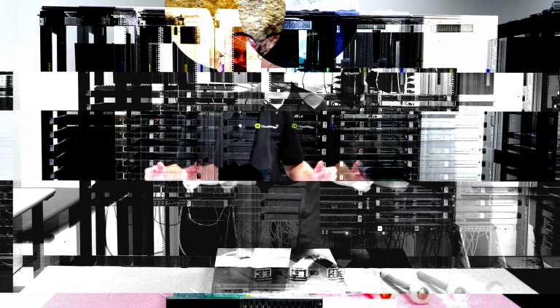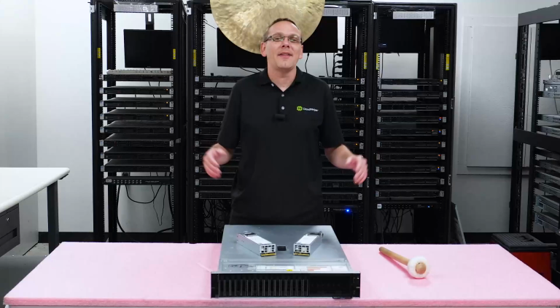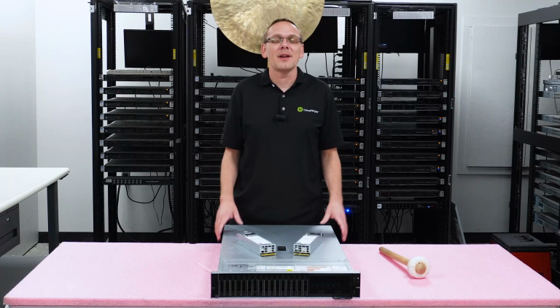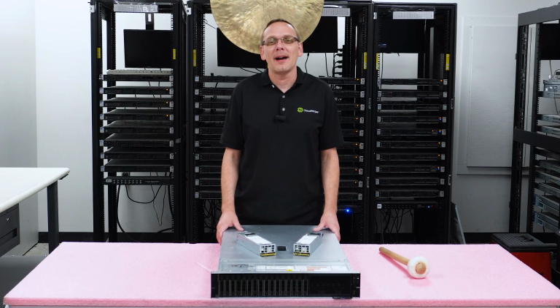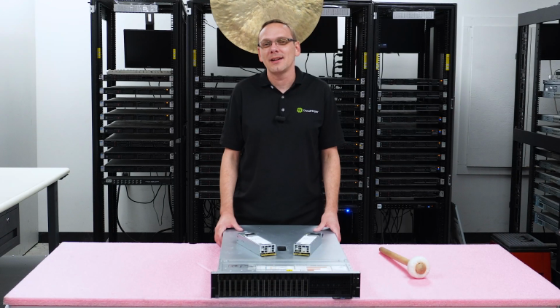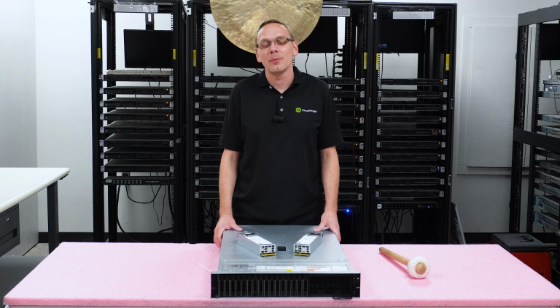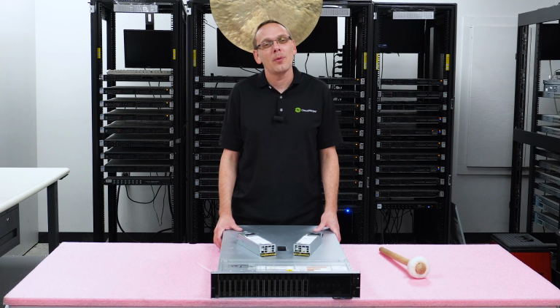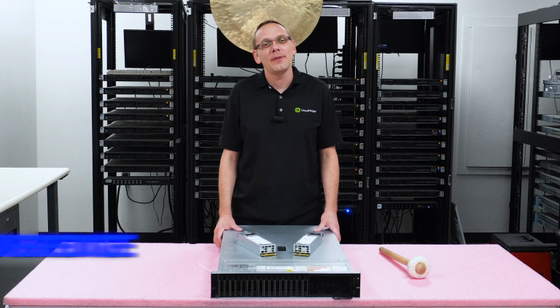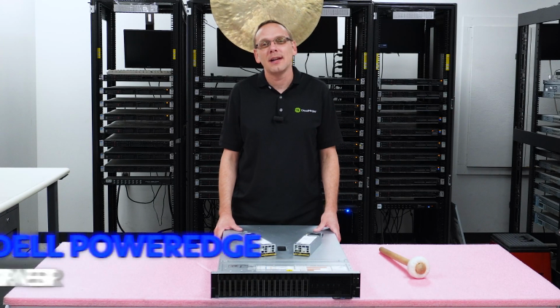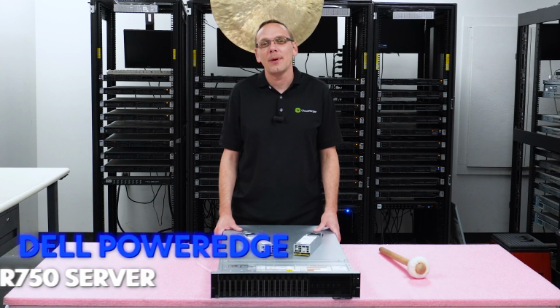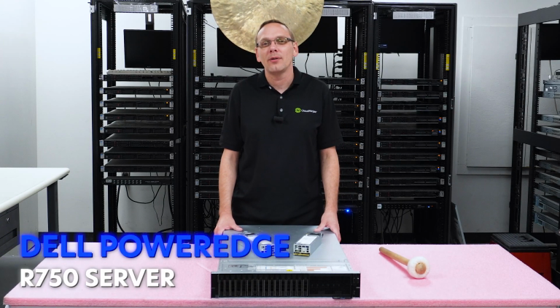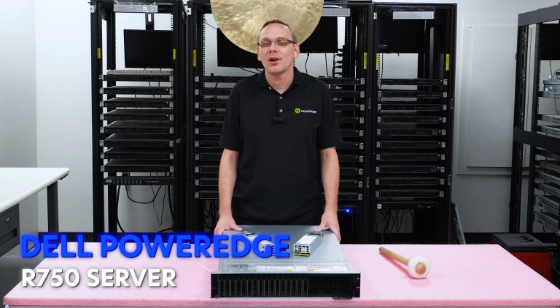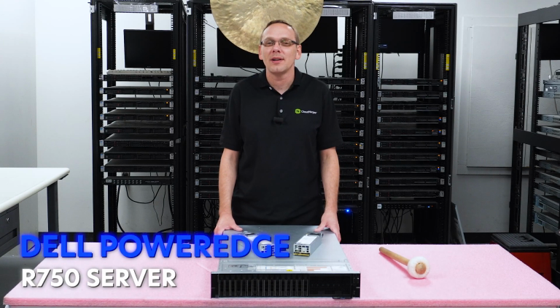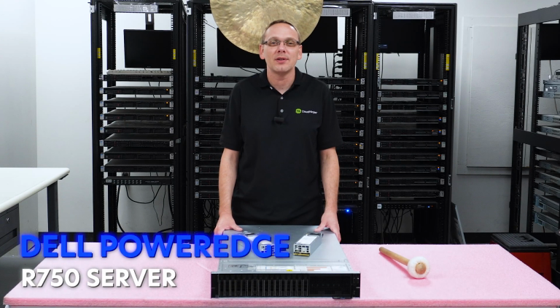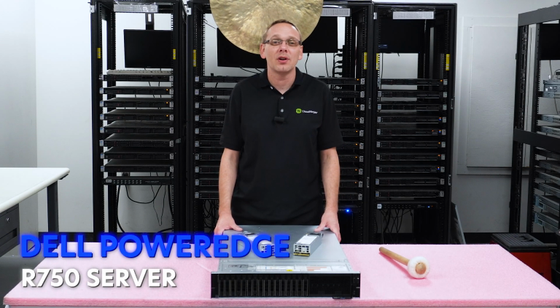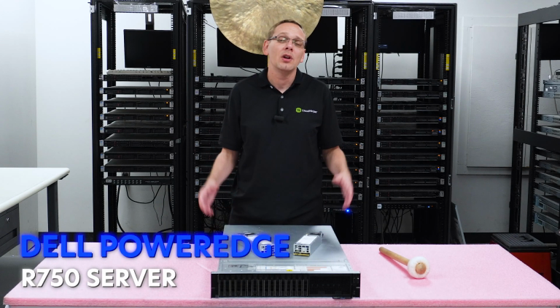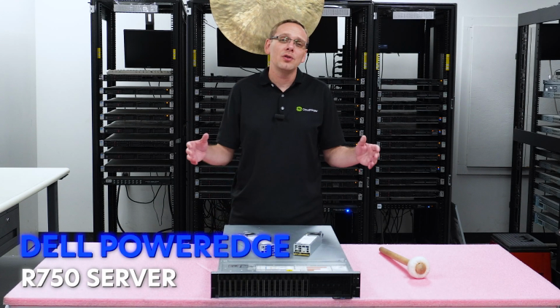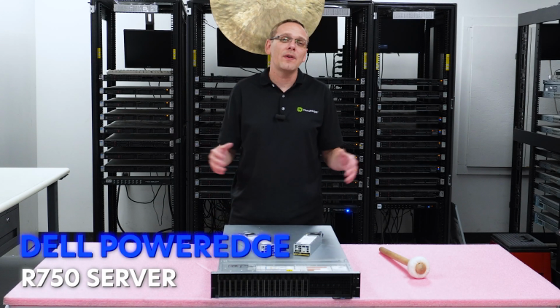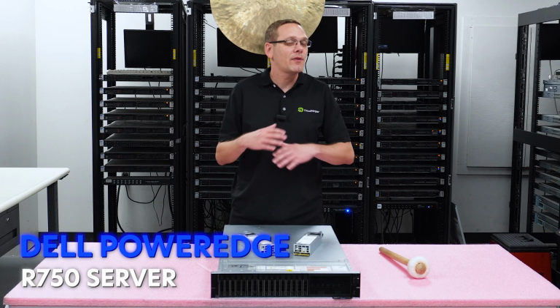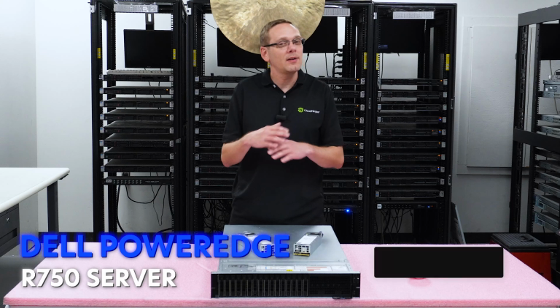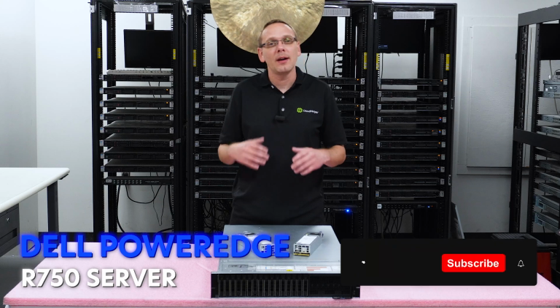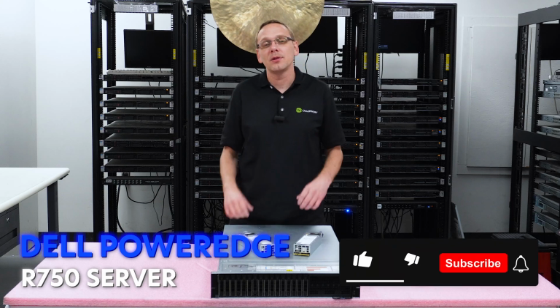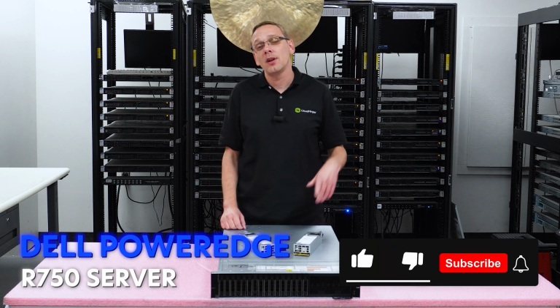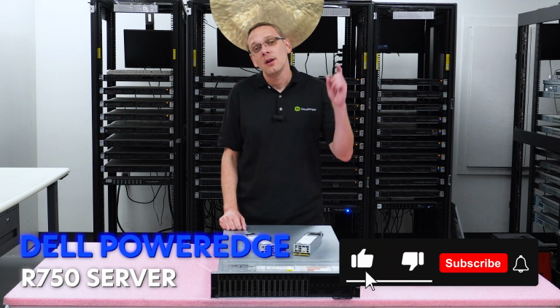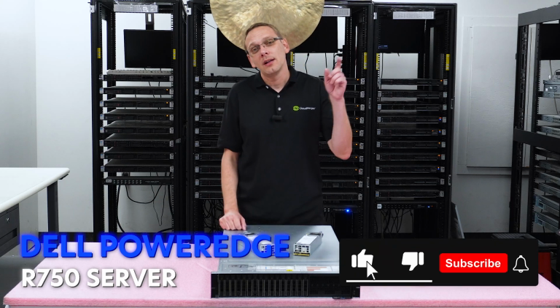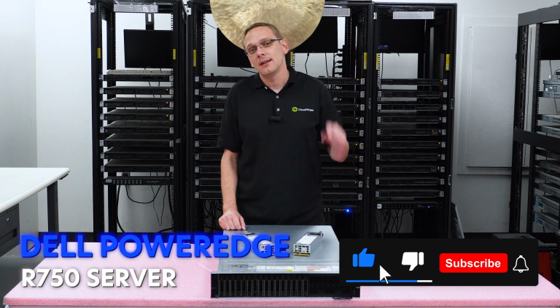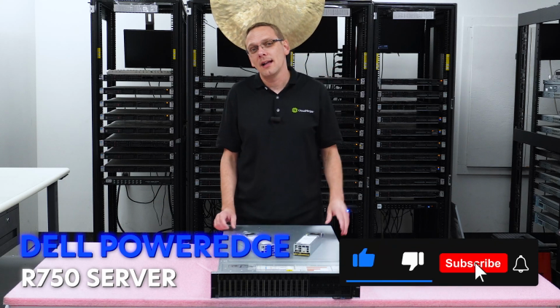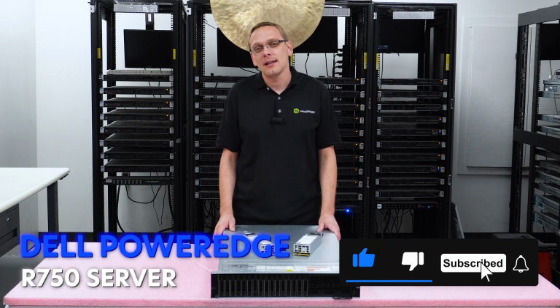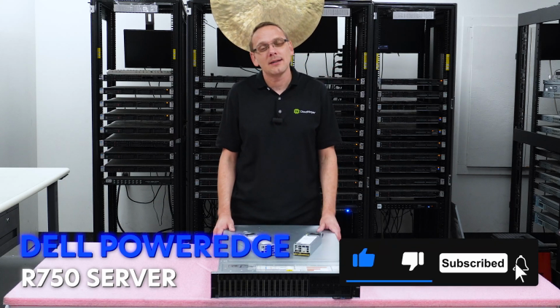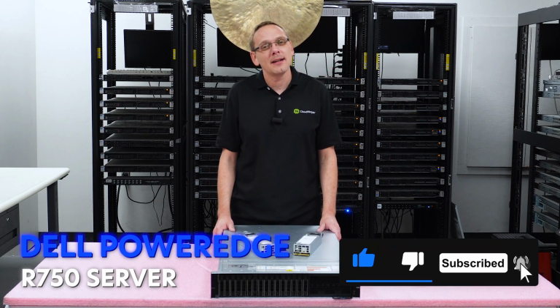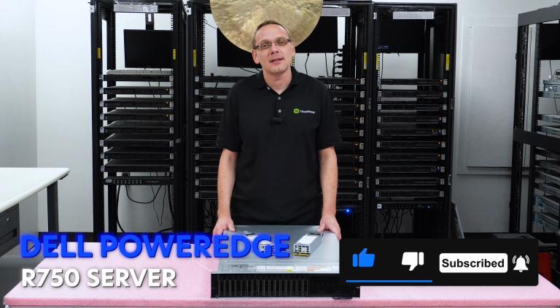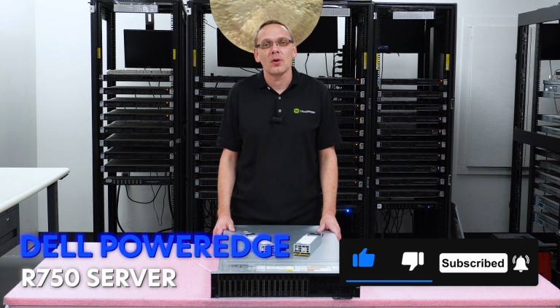Hey, thanks for stopping by. Today we're going to have a little bit more about the Dell PowerEdge R750 server. If you find anything that helps in this video, click that like and smash that subscribe.